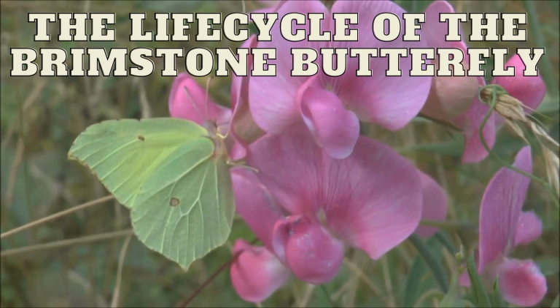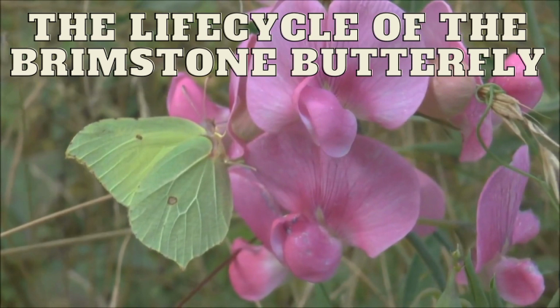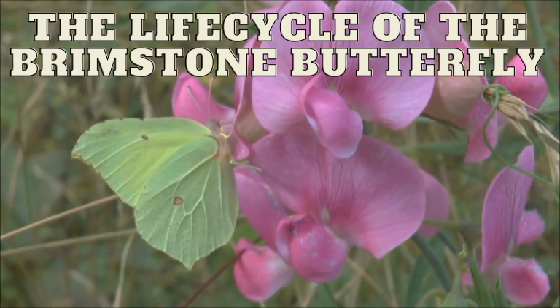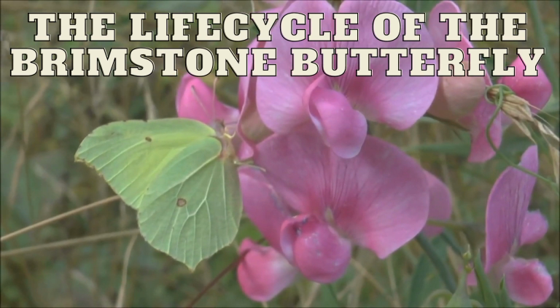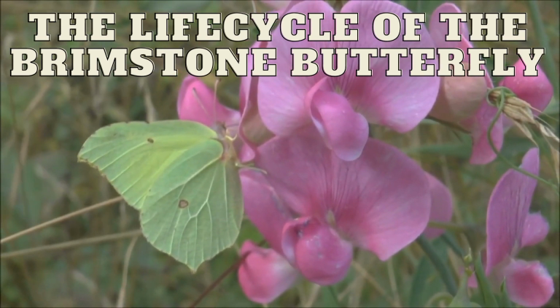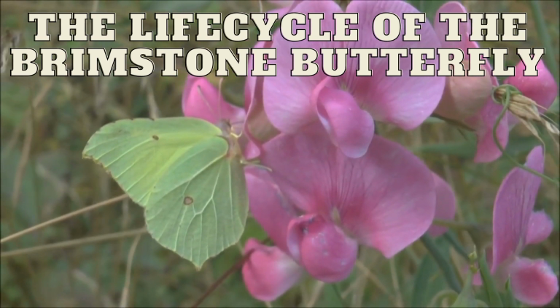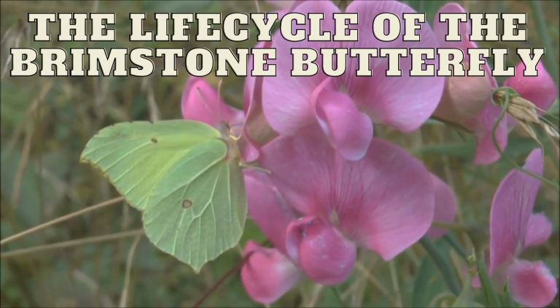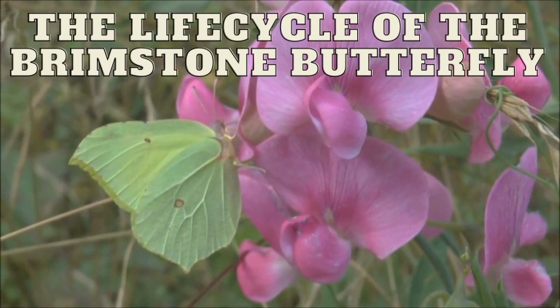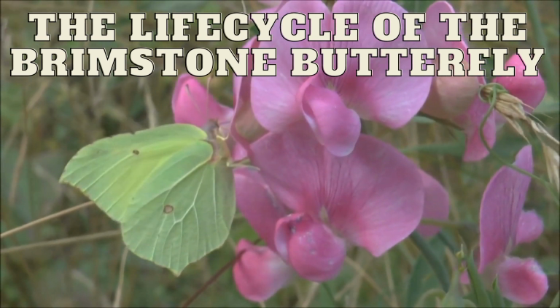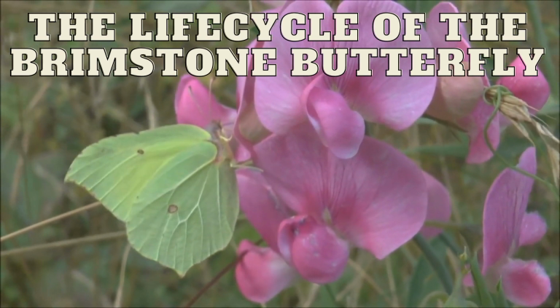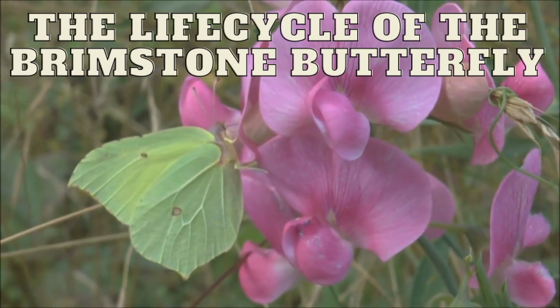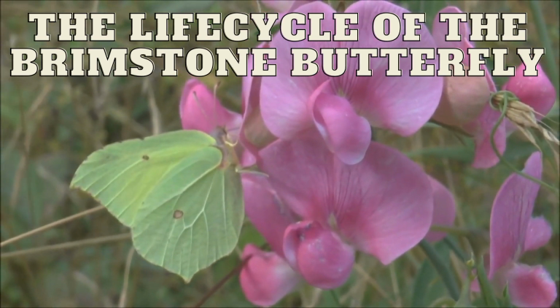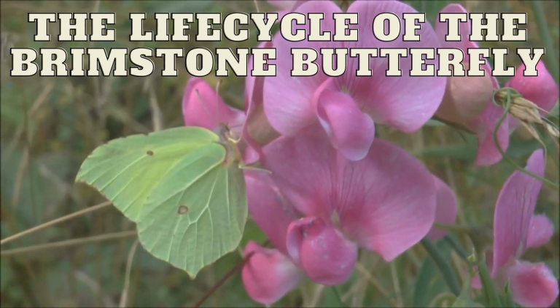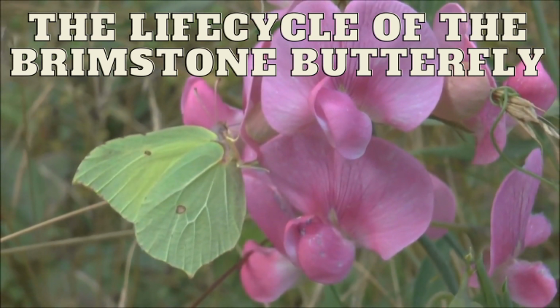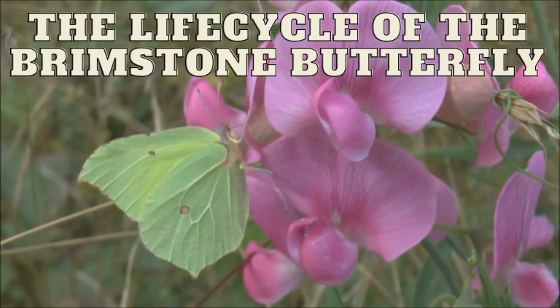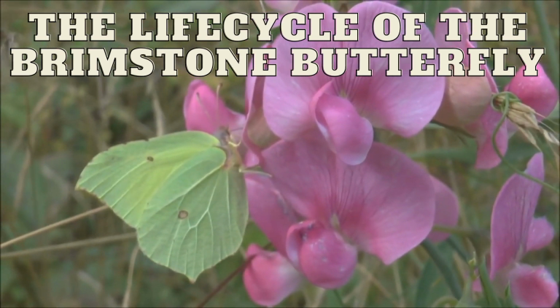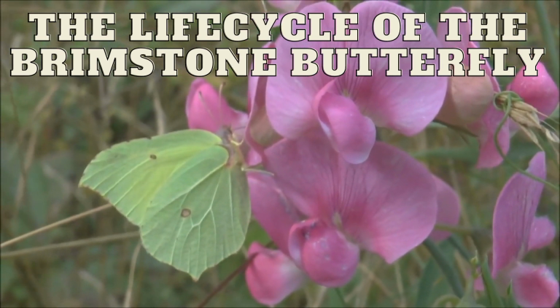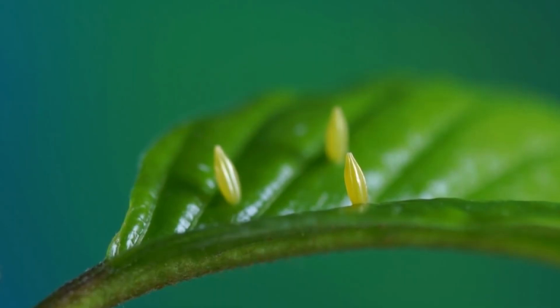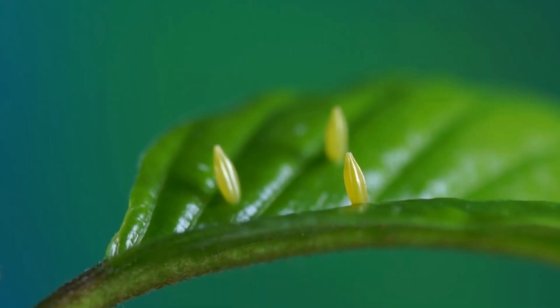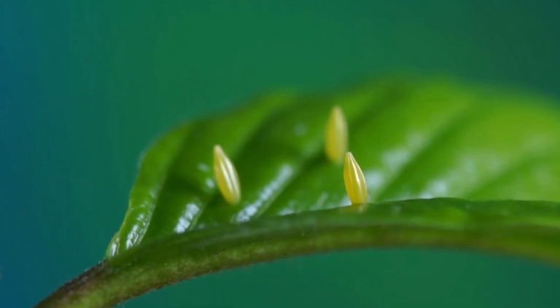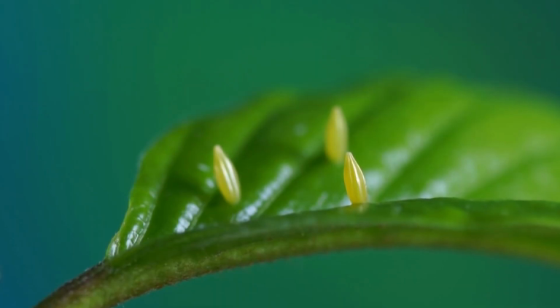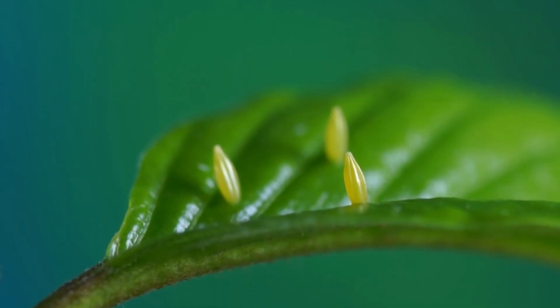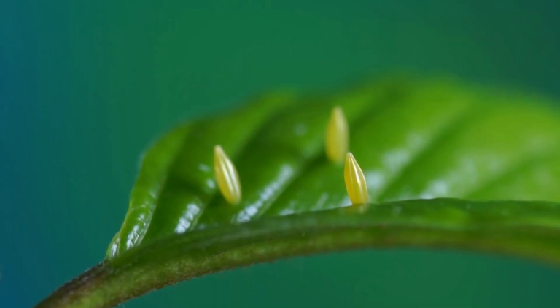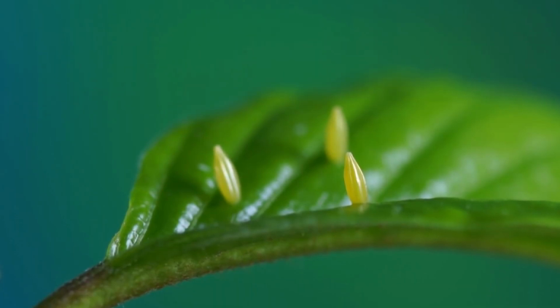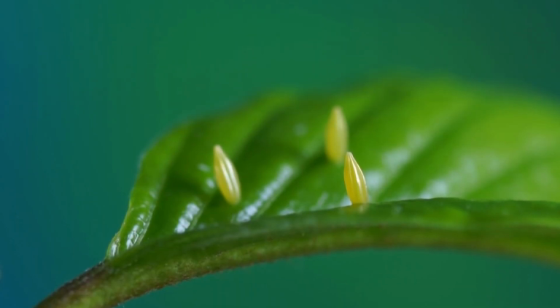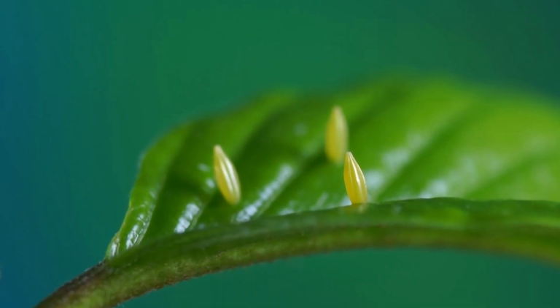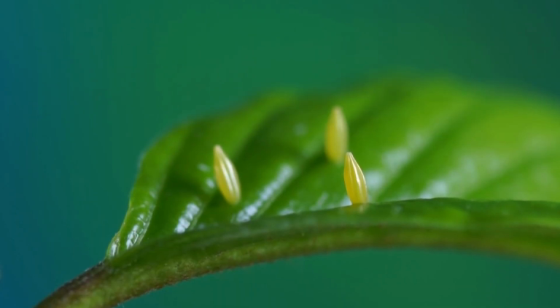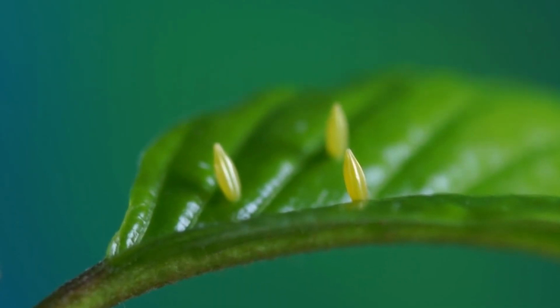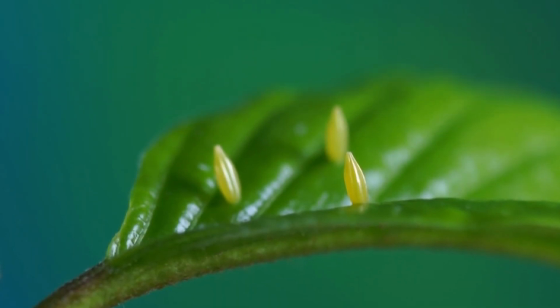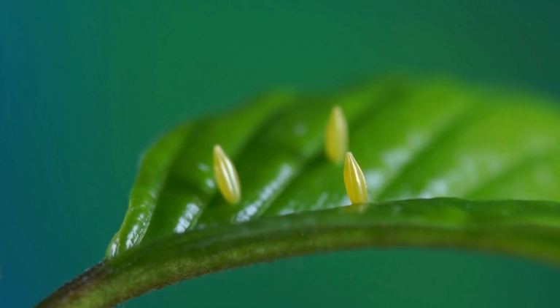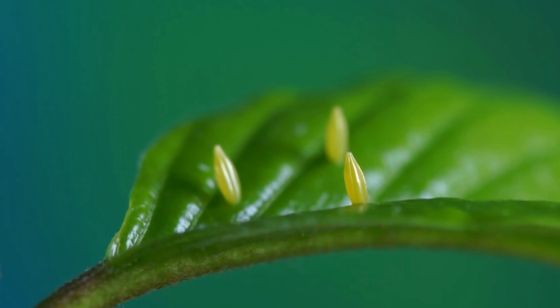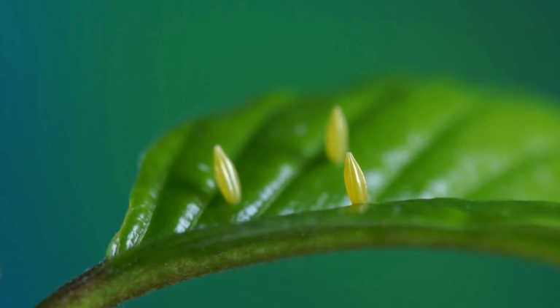The life cycle of the brimstone butterfly. A female has laid some eggs on some buckthorn.